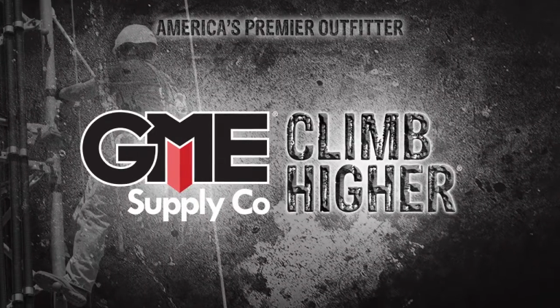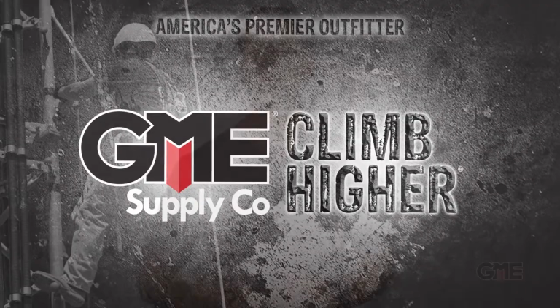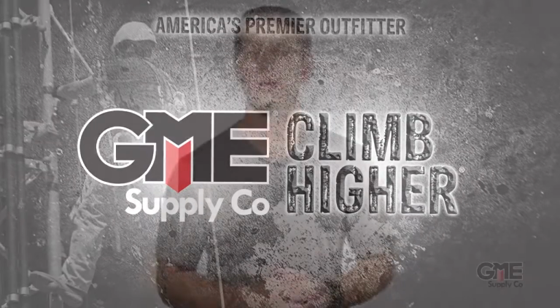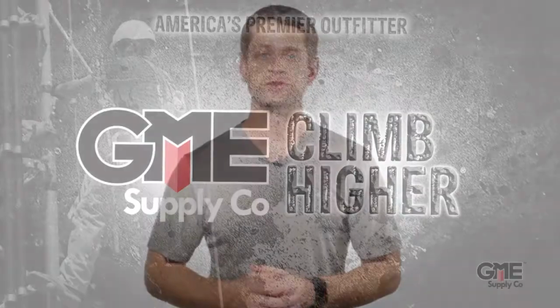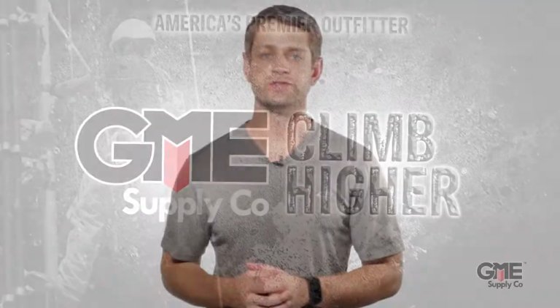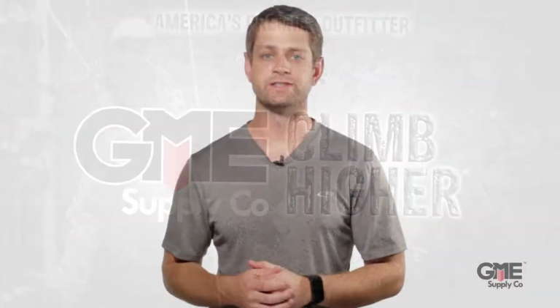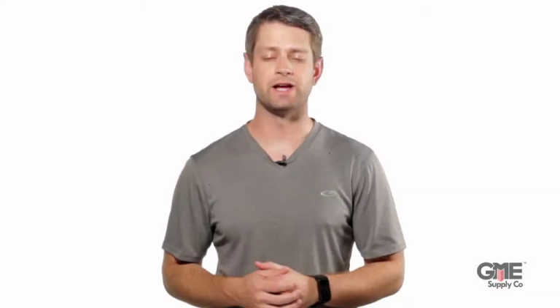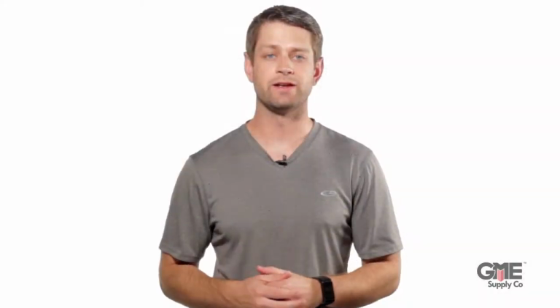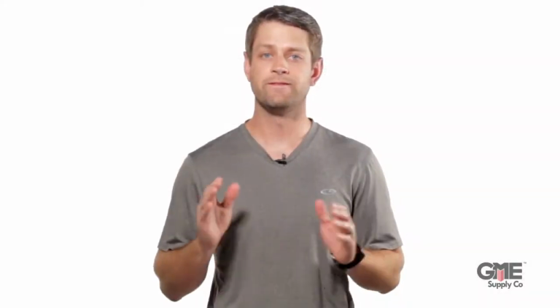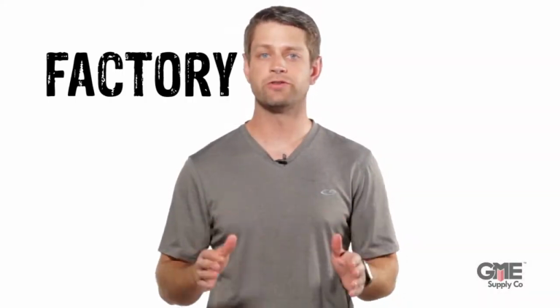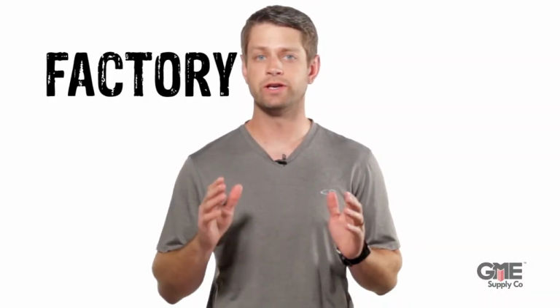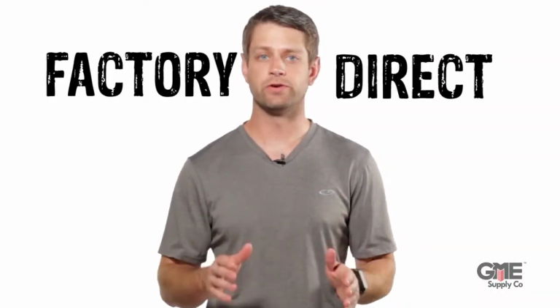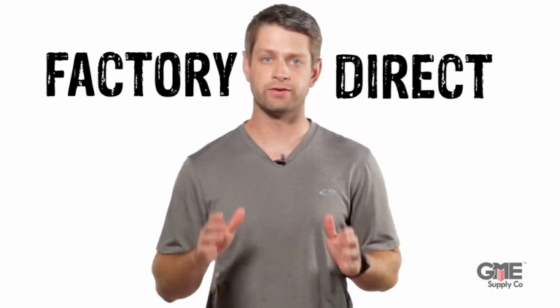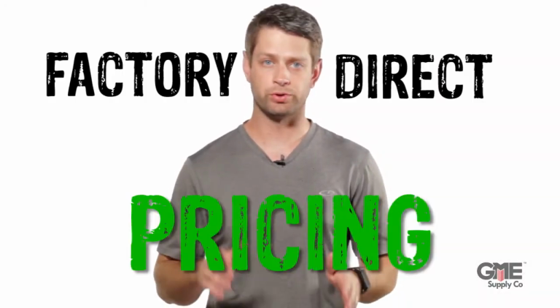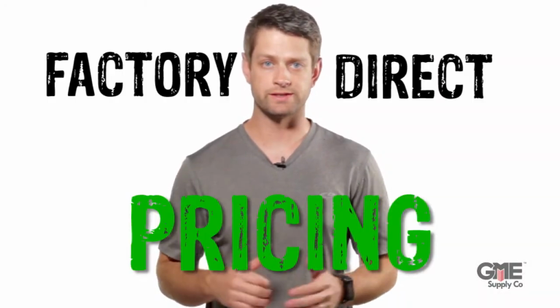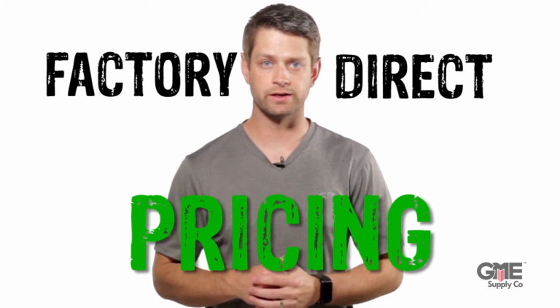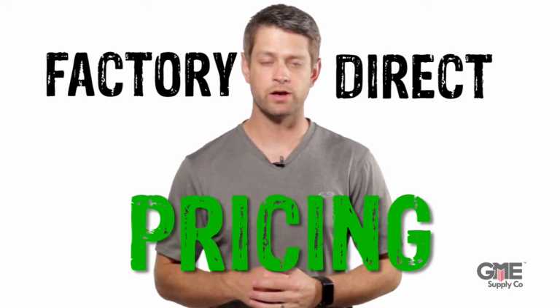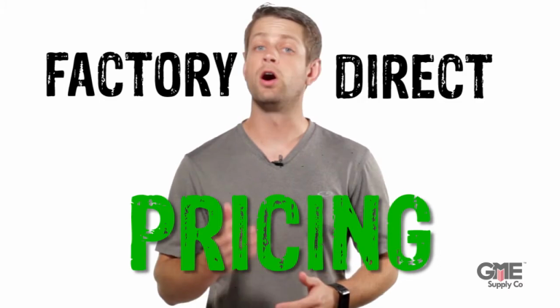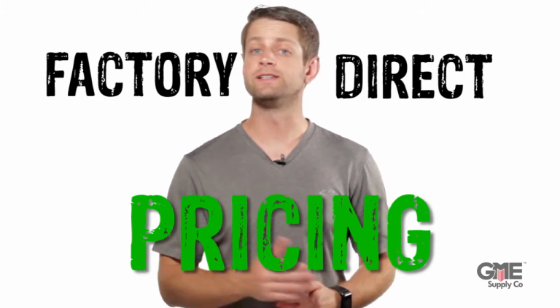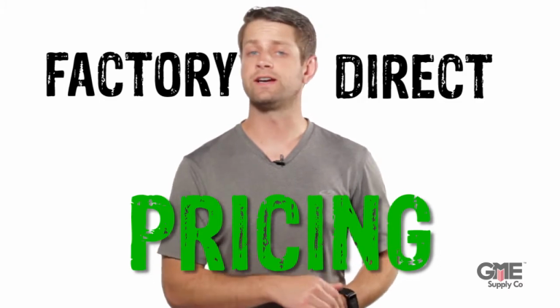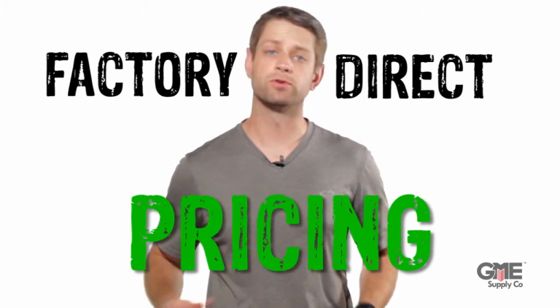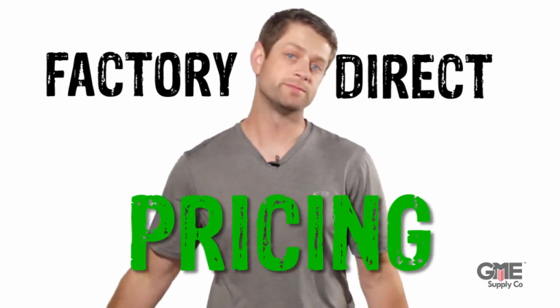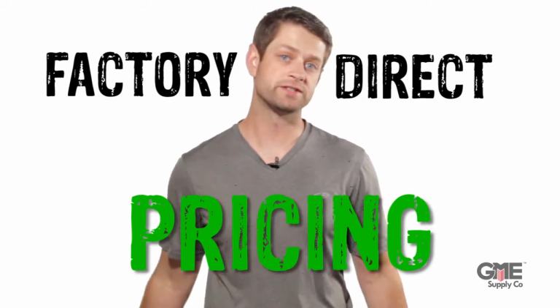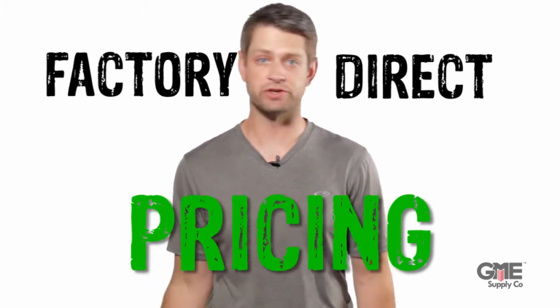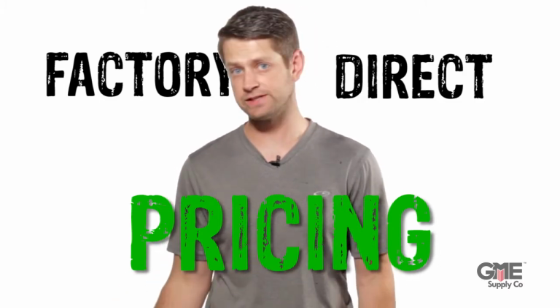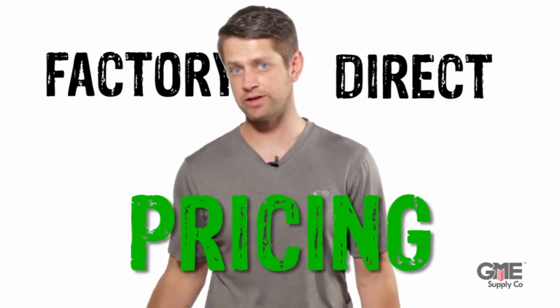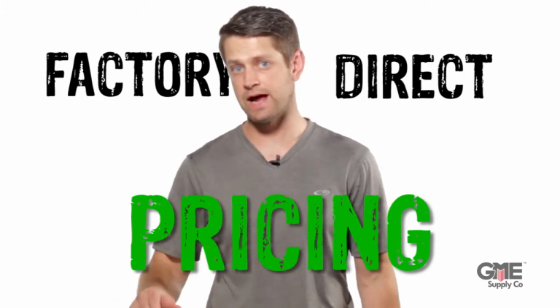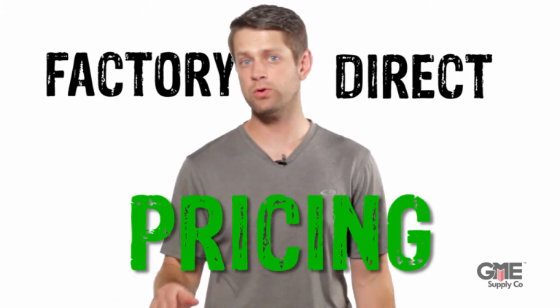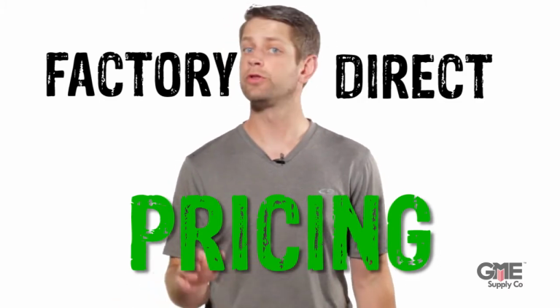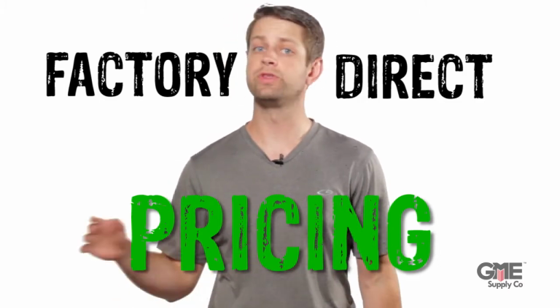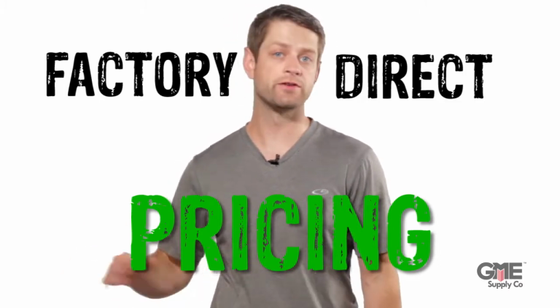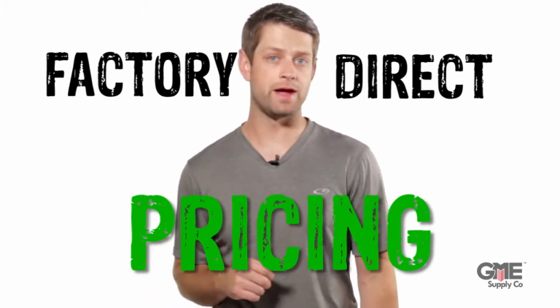Hey, I'm Alex with GME Supply. Factory Direct Pricing — all in-stock cable climb systems are discounted now through the end of May.